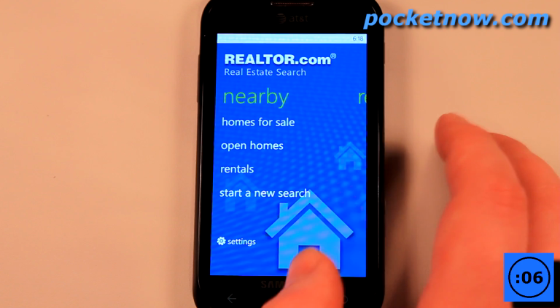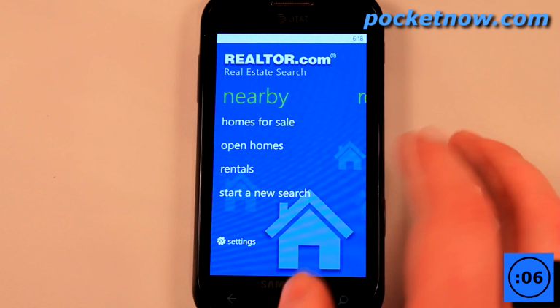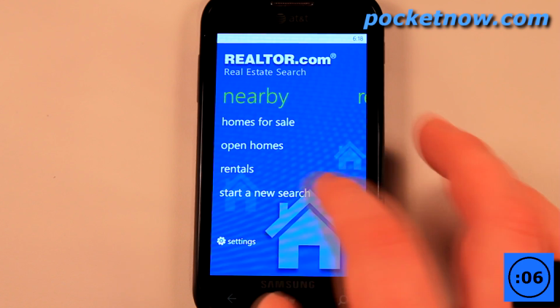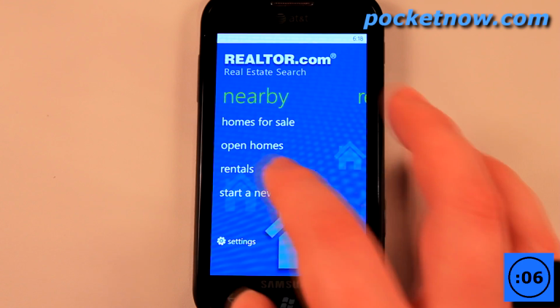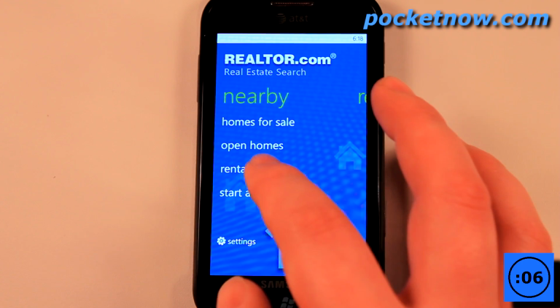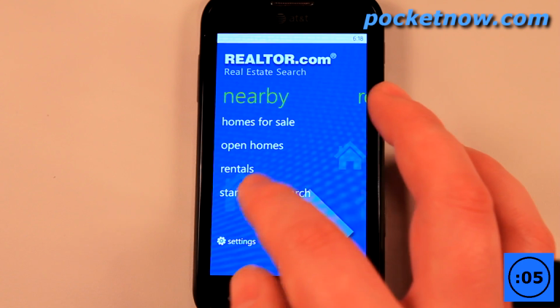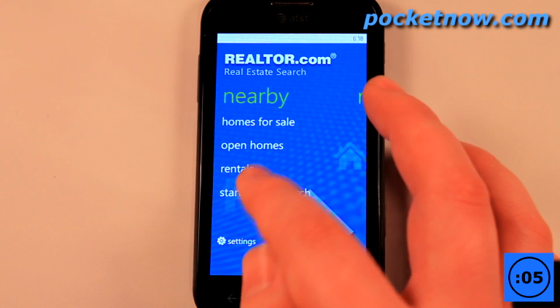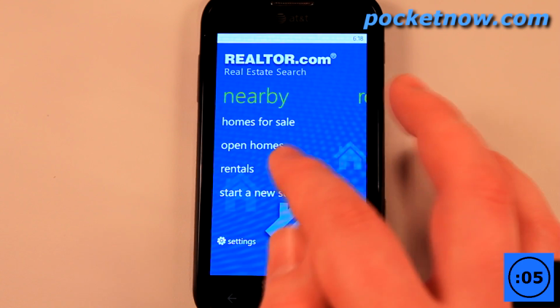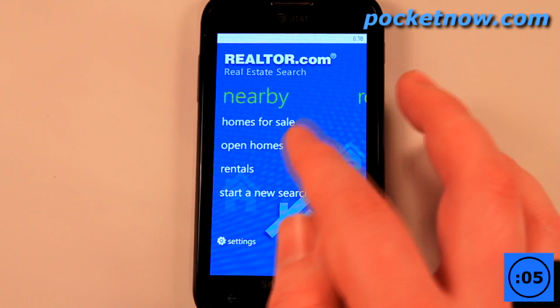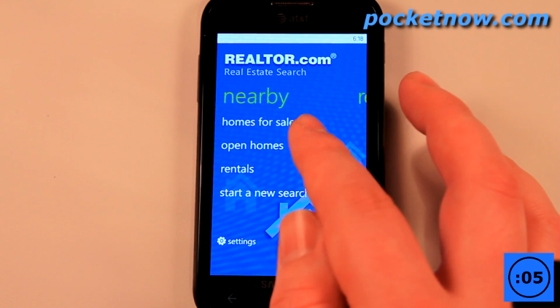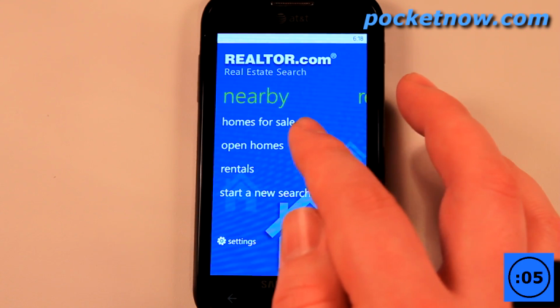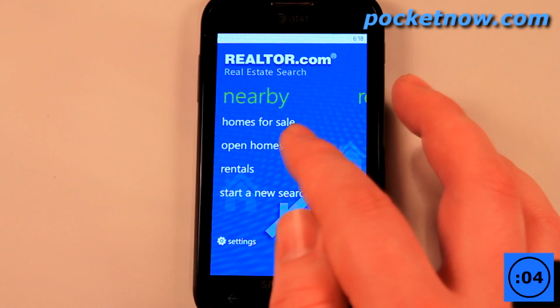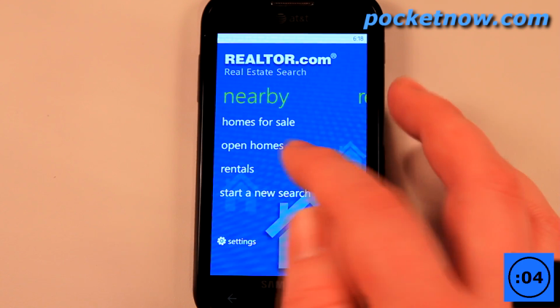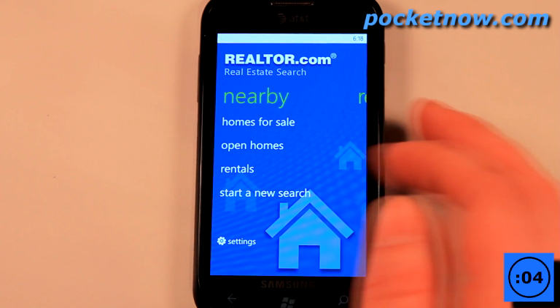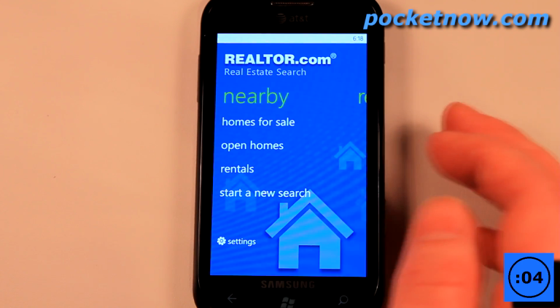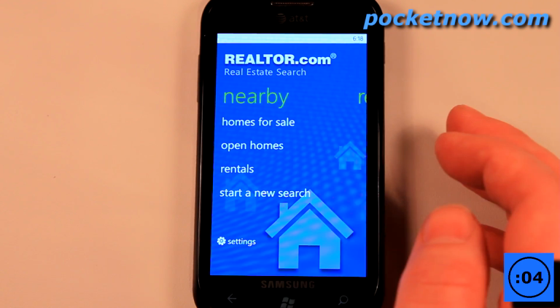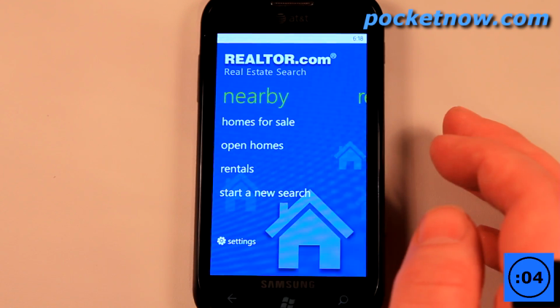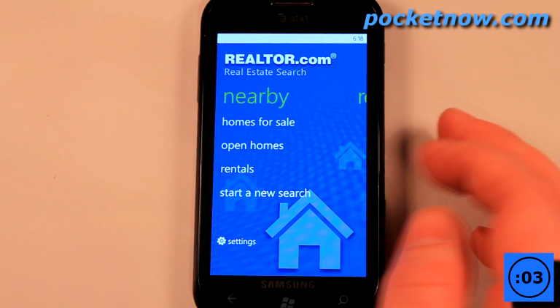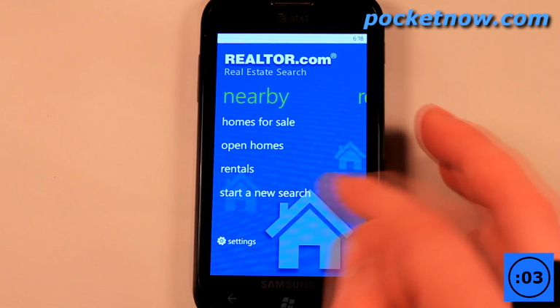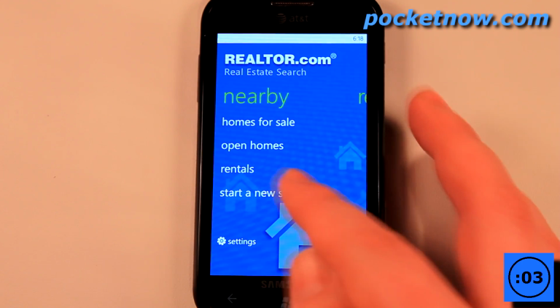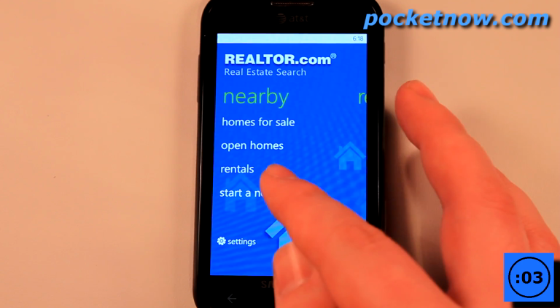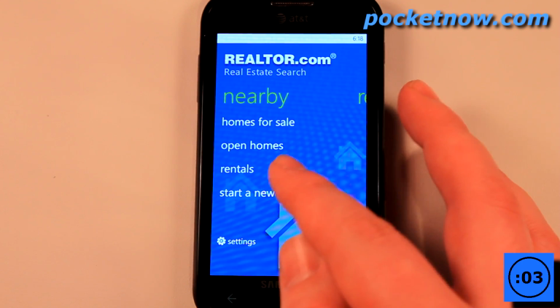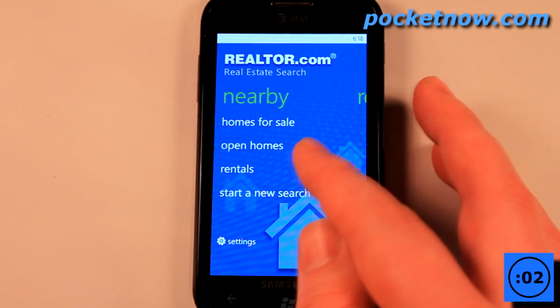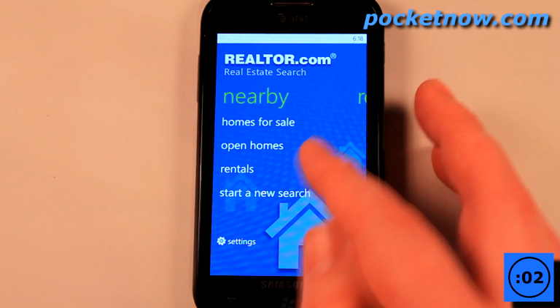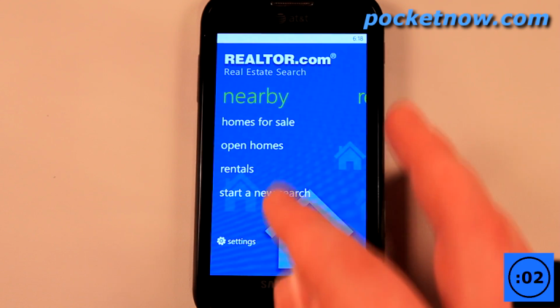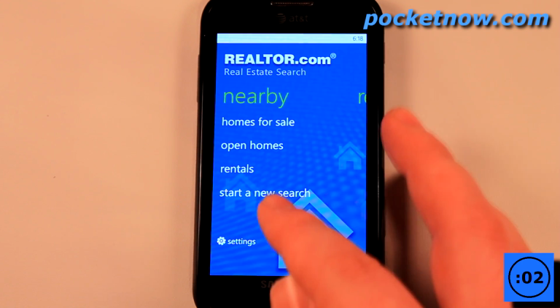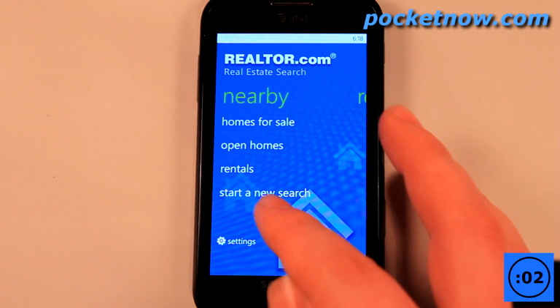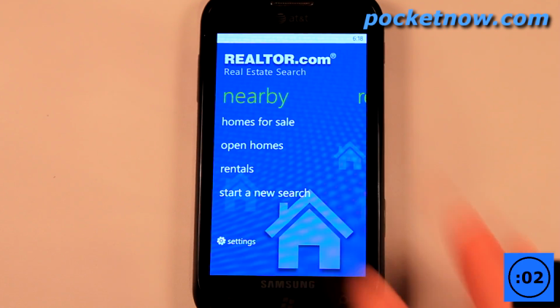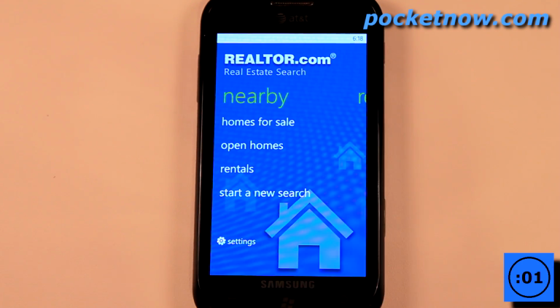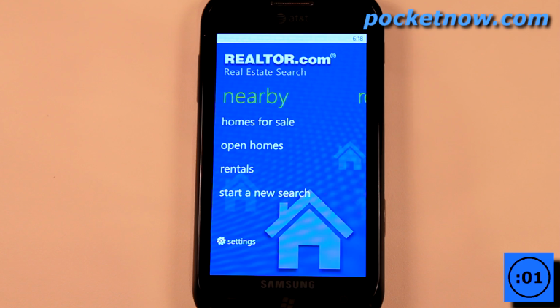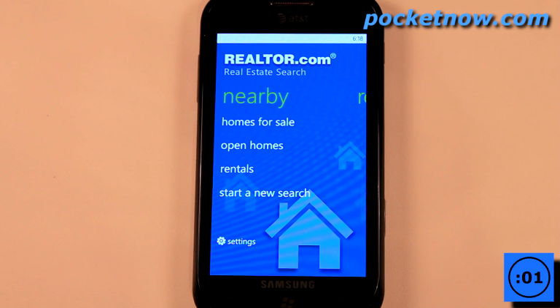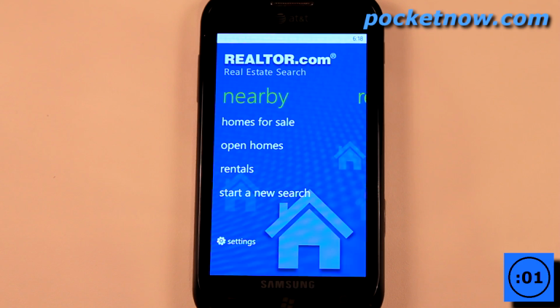So quite a big price difference, but if you're in the right location that's great. You can also view rentals, so if you need a place to stay, you can view open homes and start a new search.